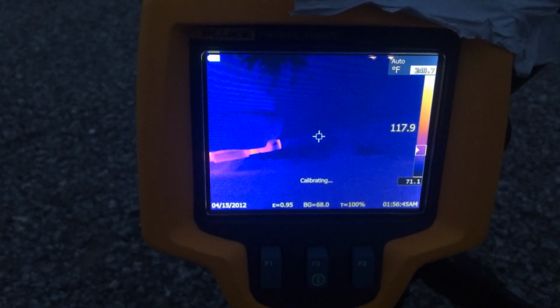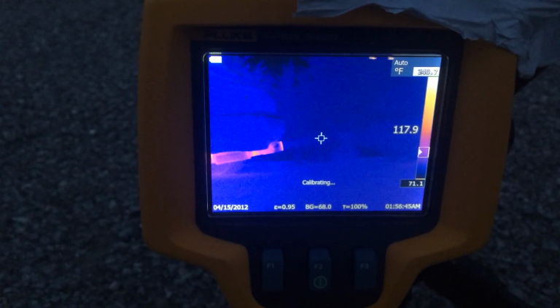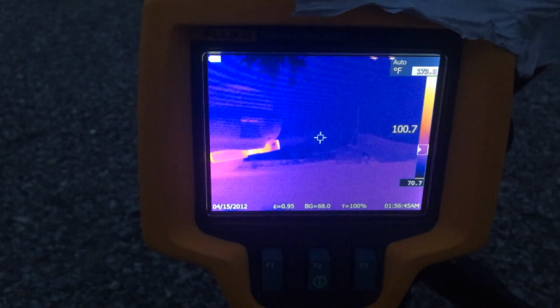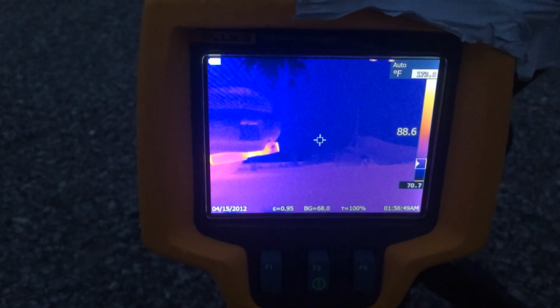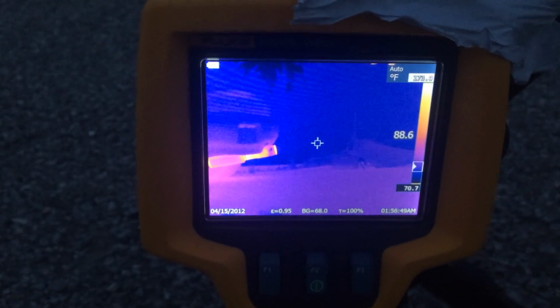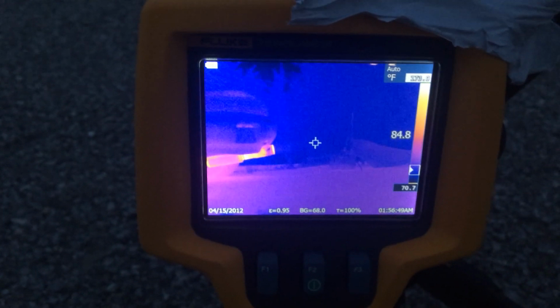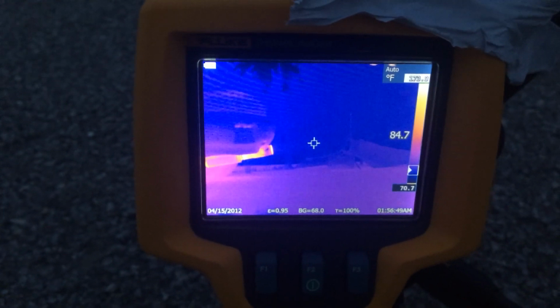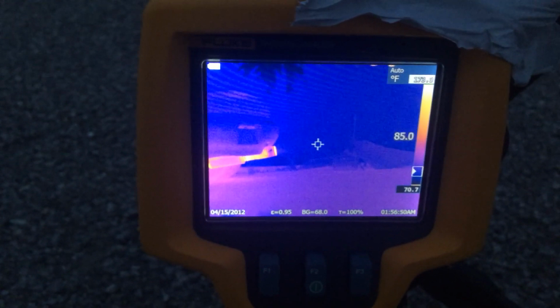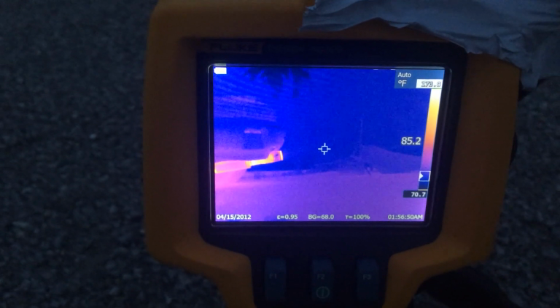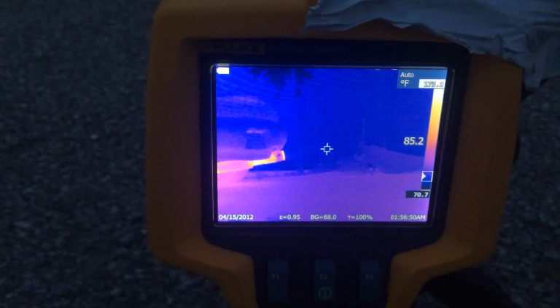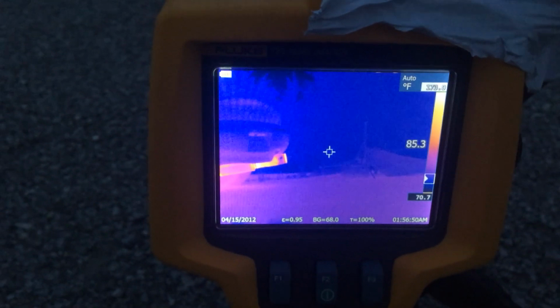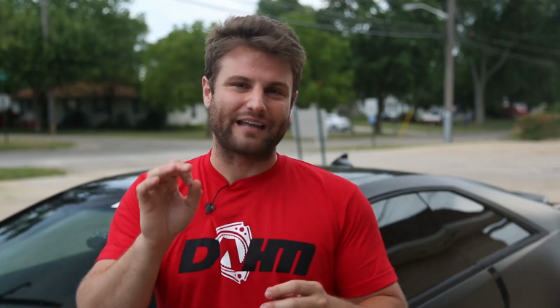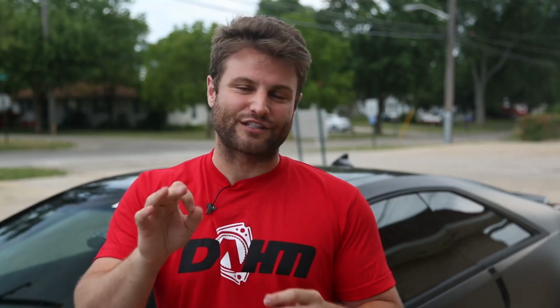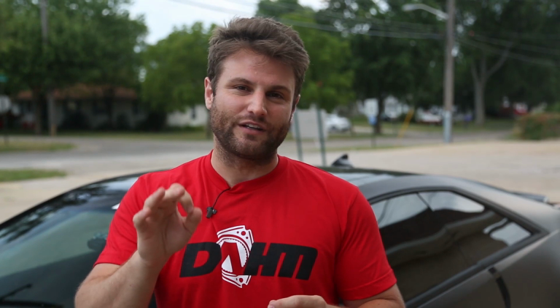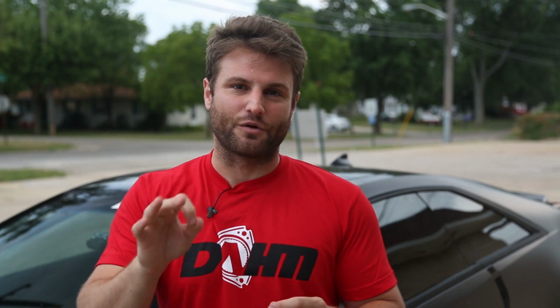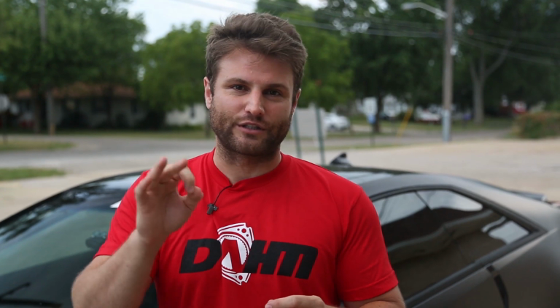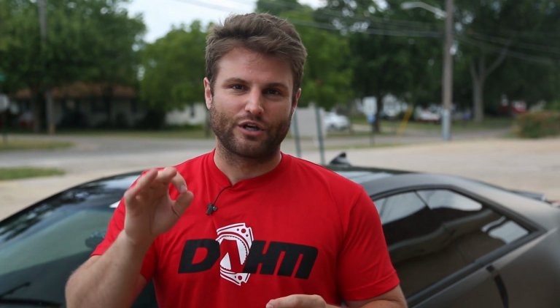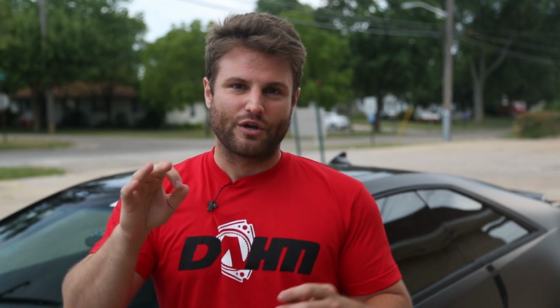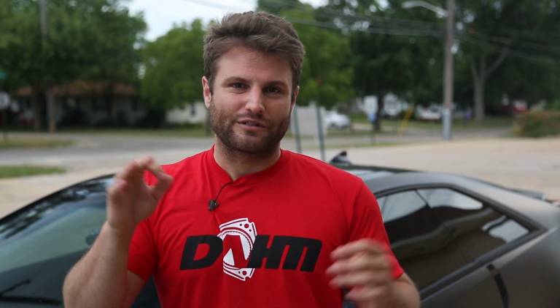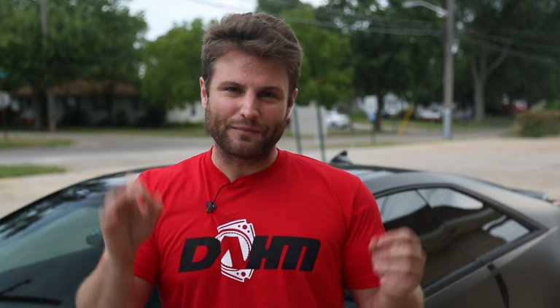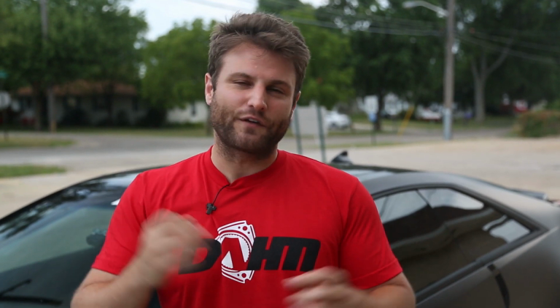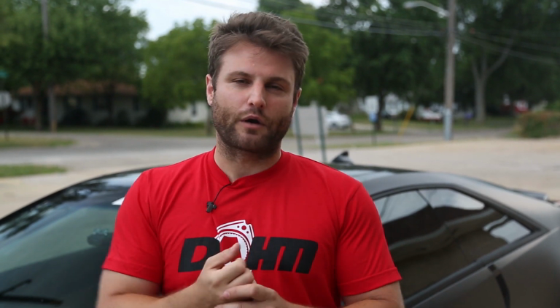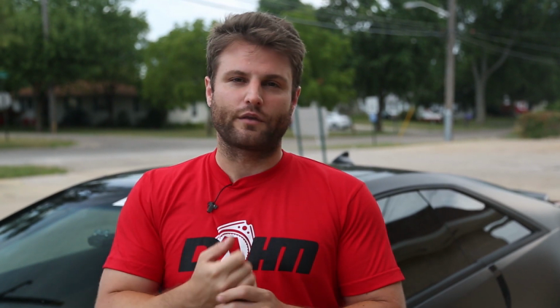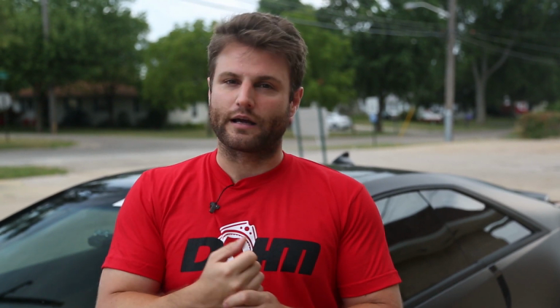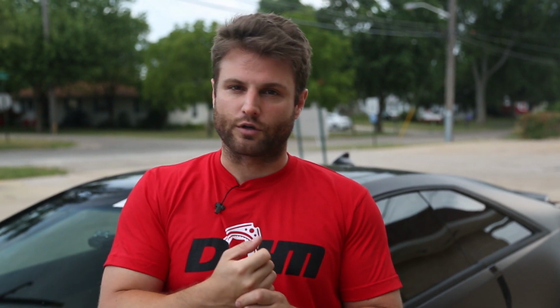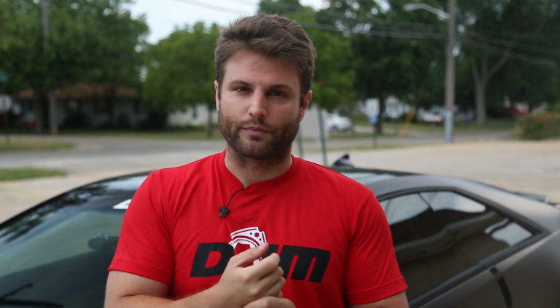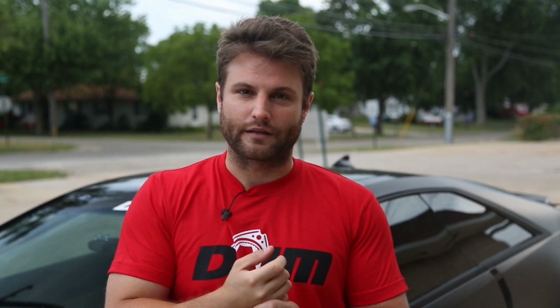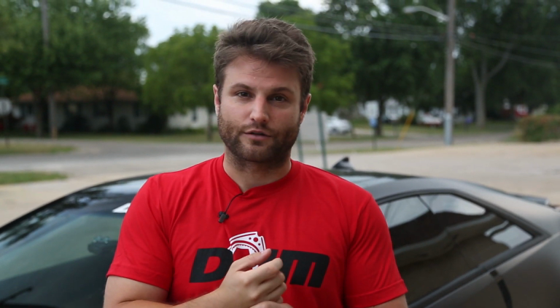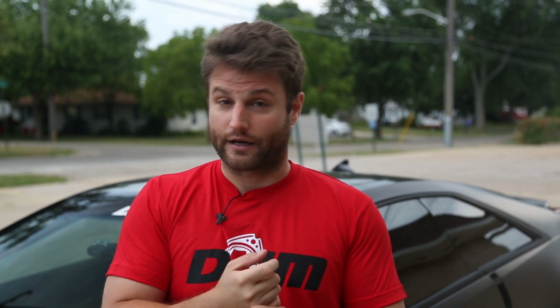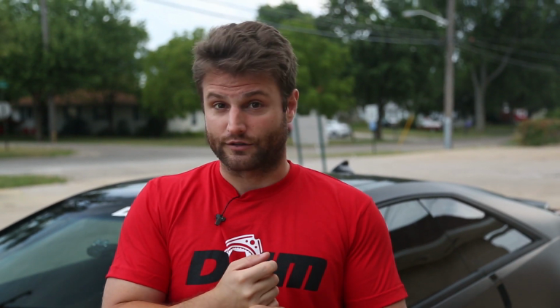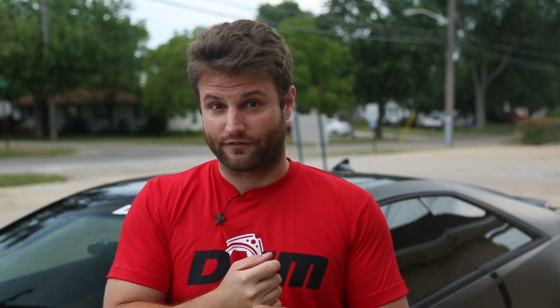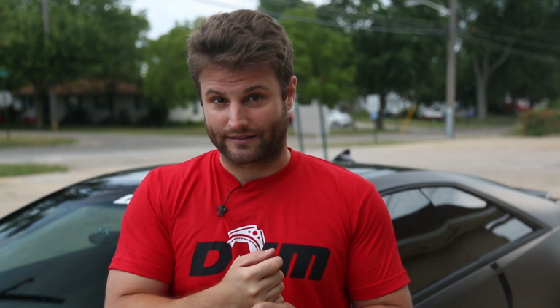Speaking of the infrared camera, that's a little hint to our next video — it's time to figure out whether or not turbo blankets are actually effective.